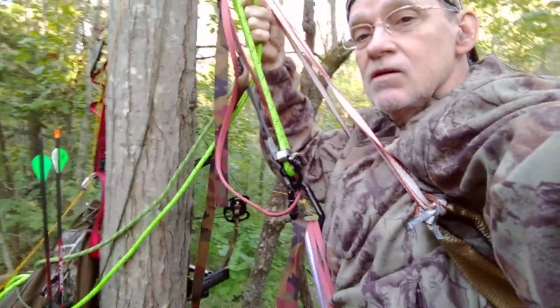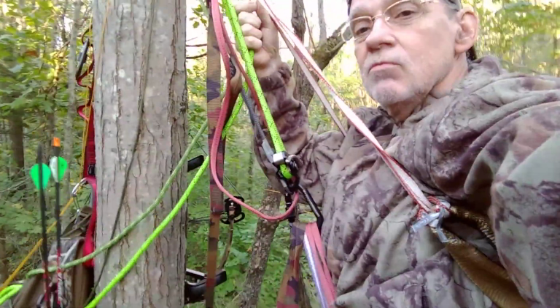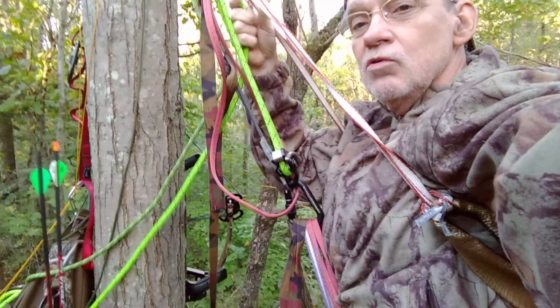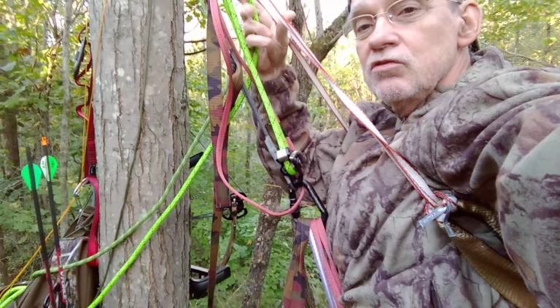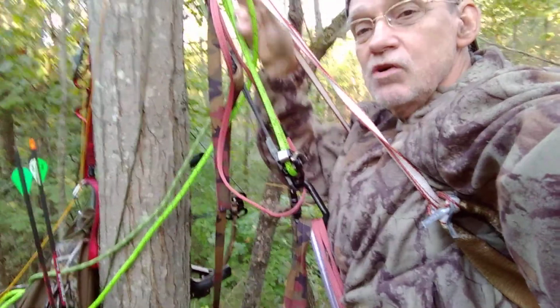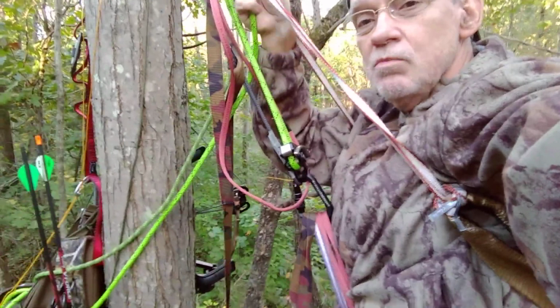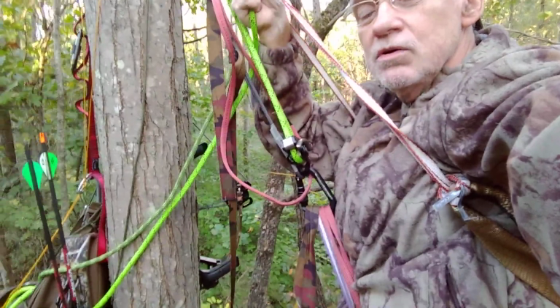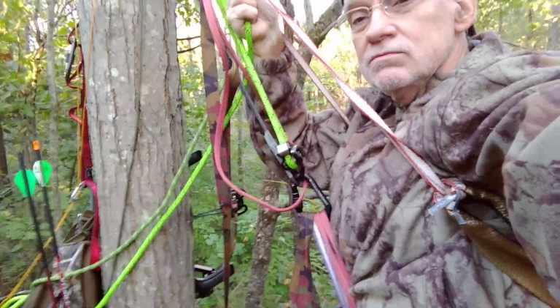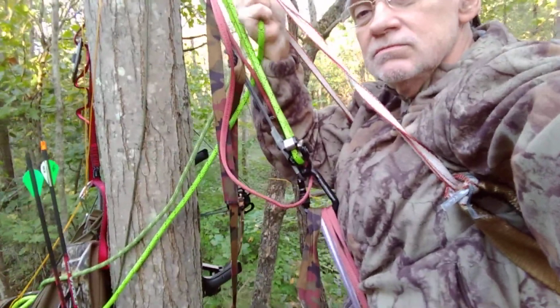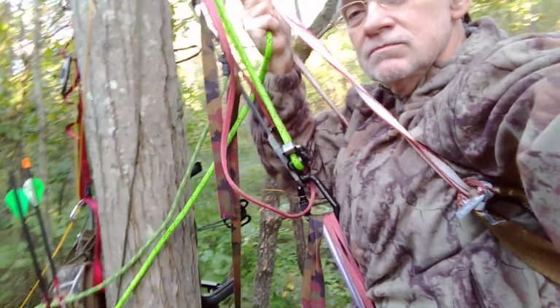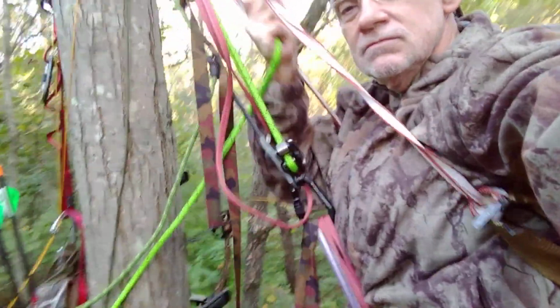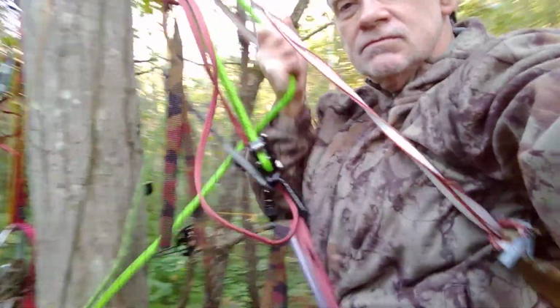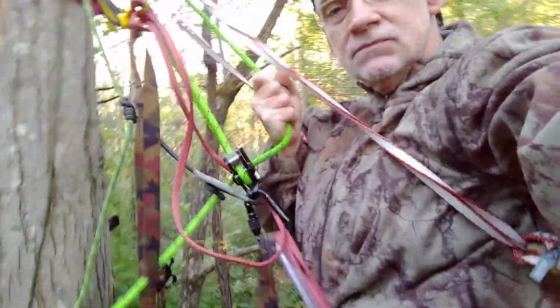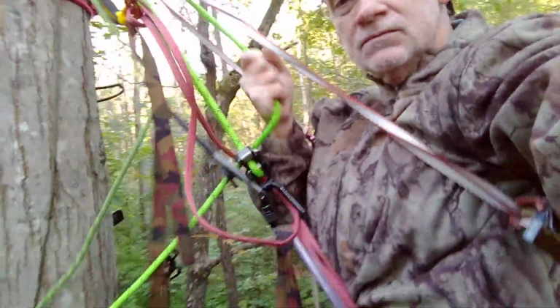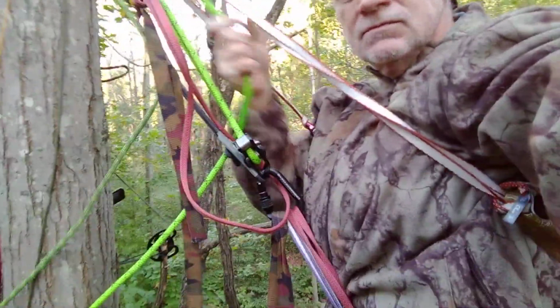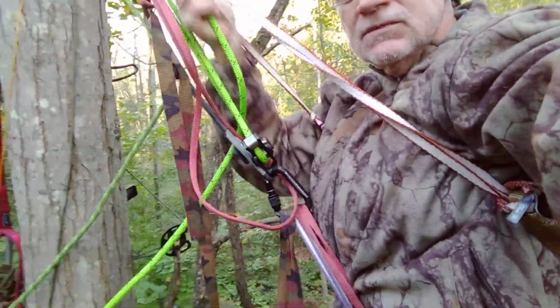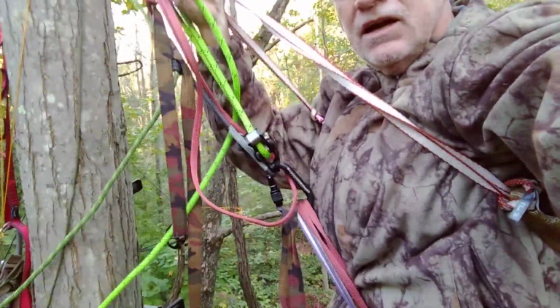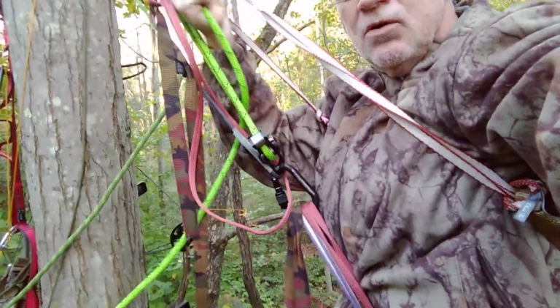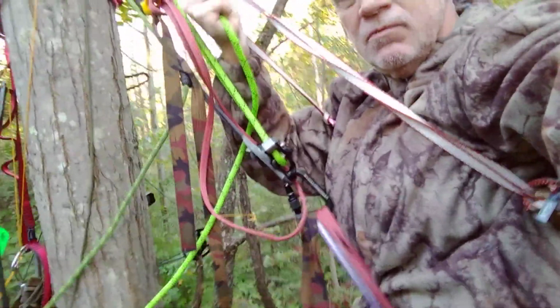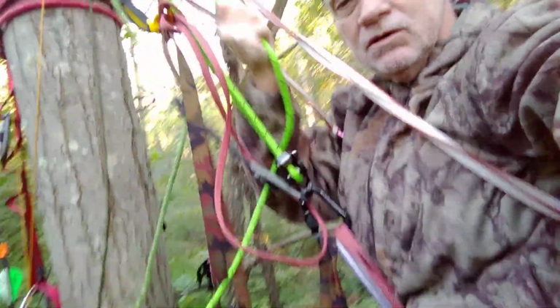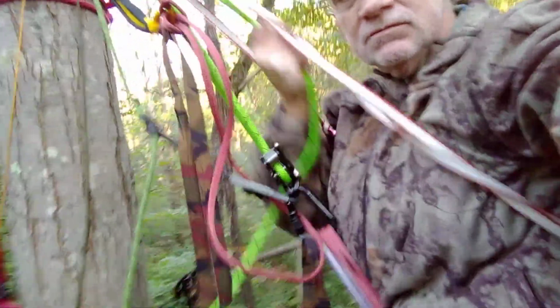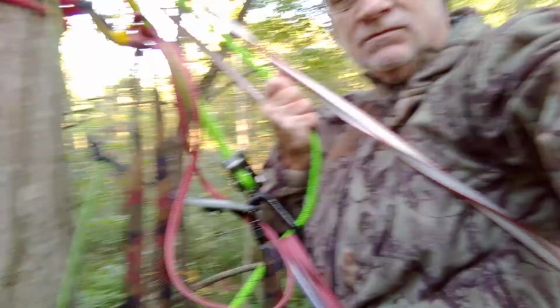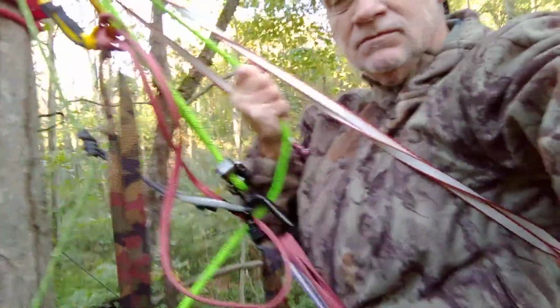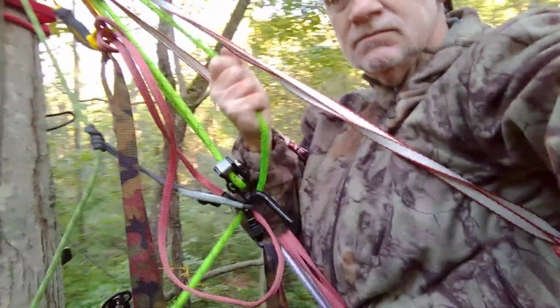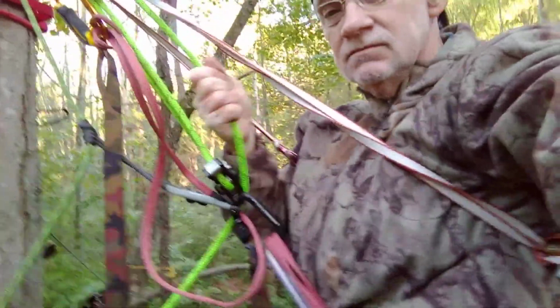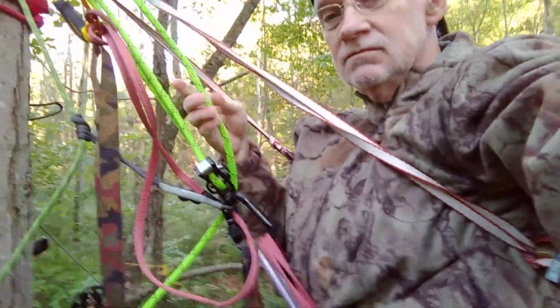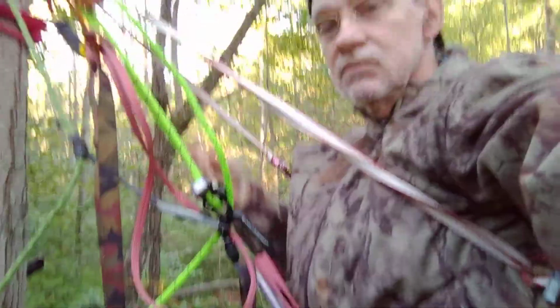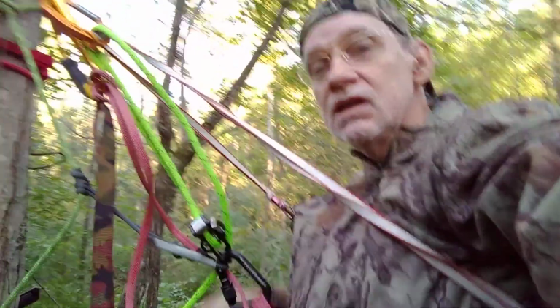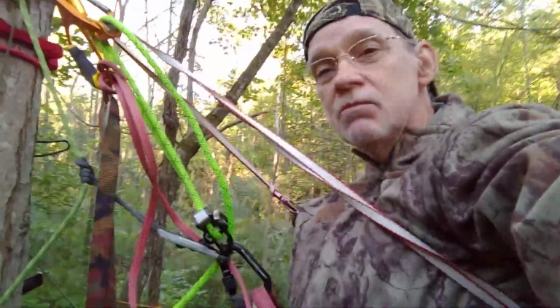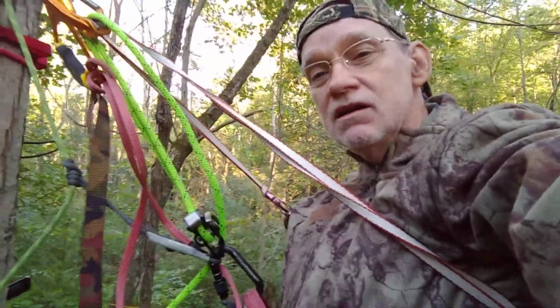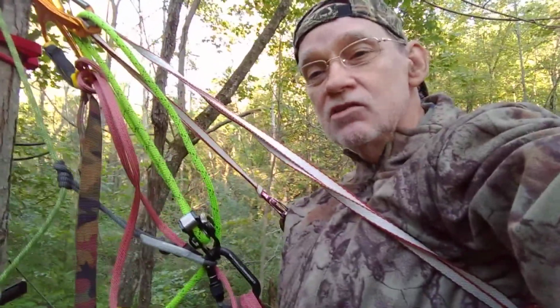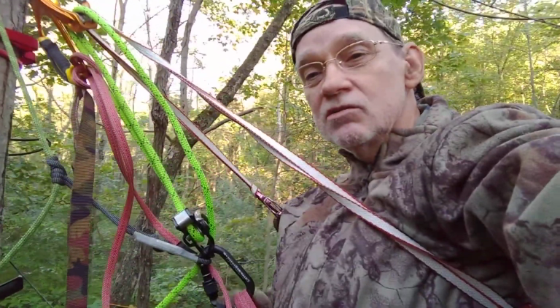I'm going to go up like this. I need an adjustment.